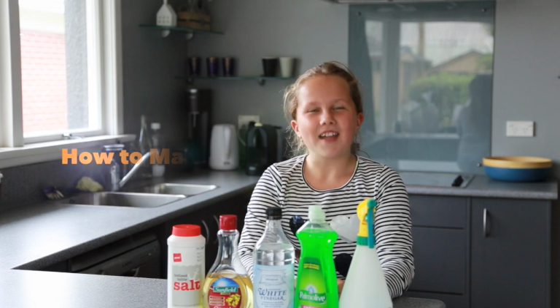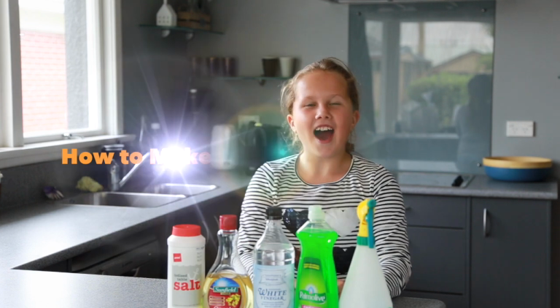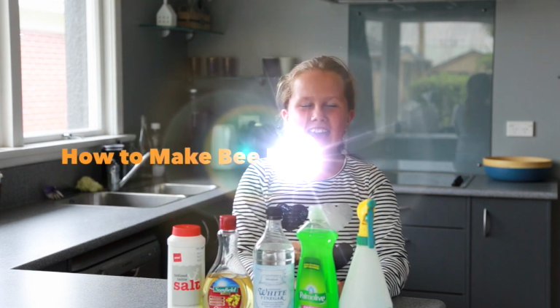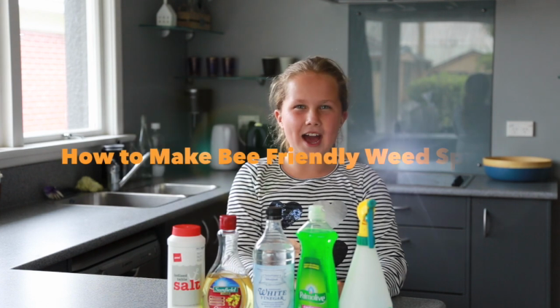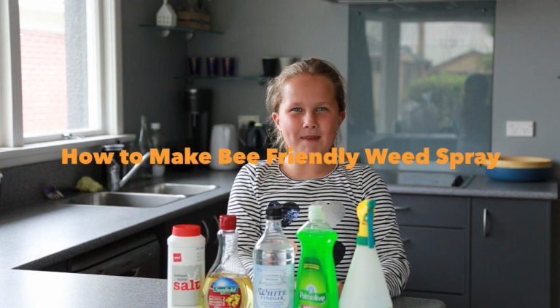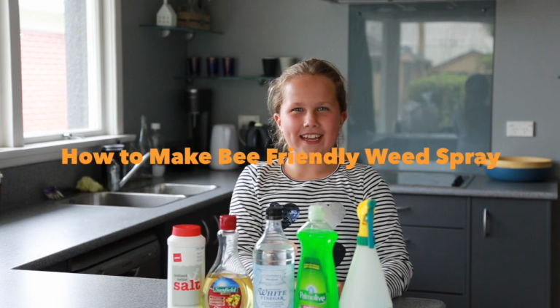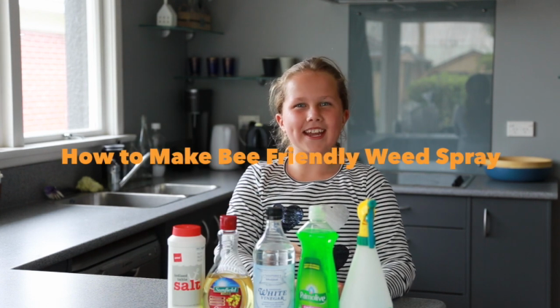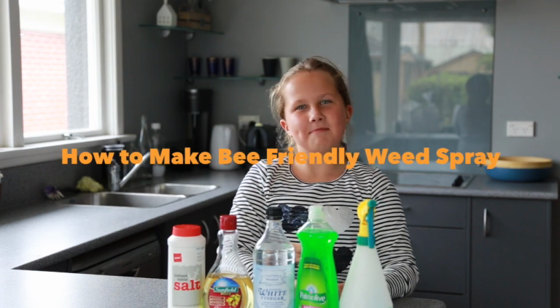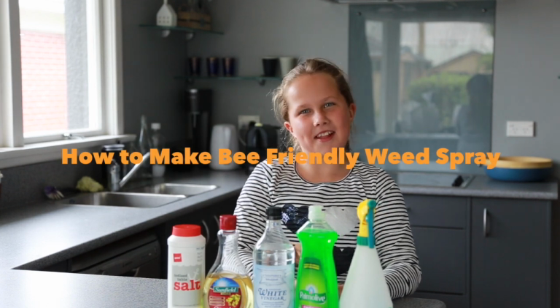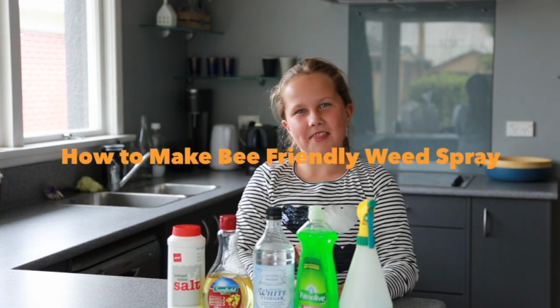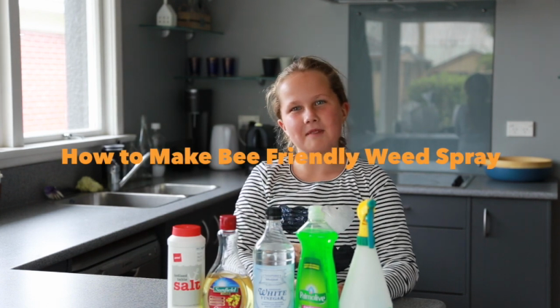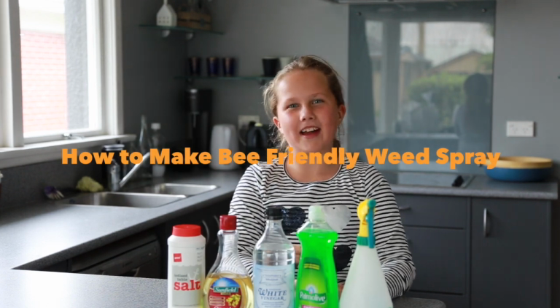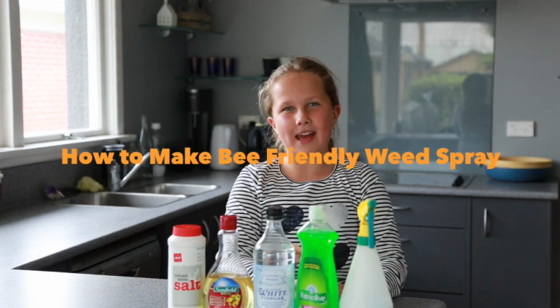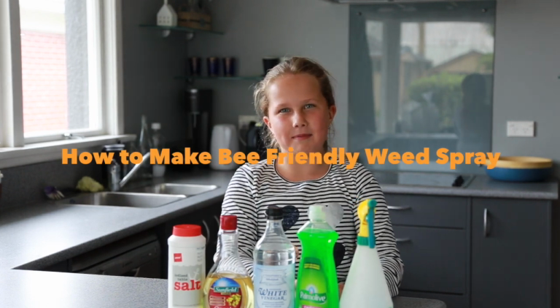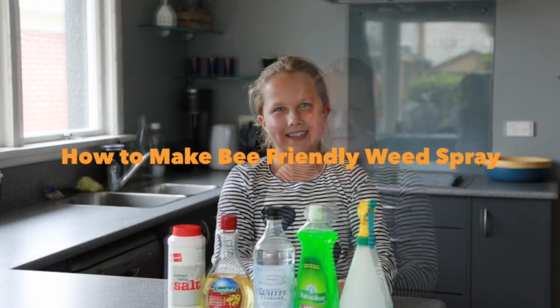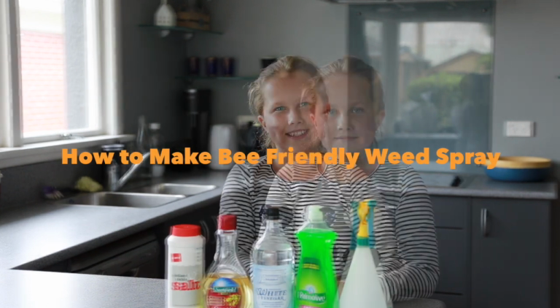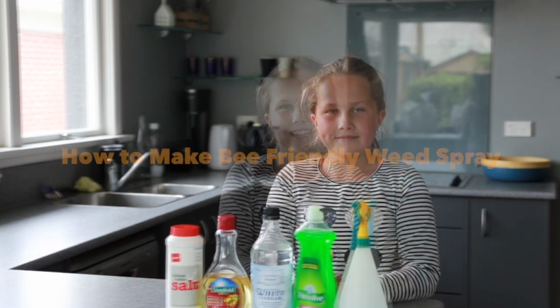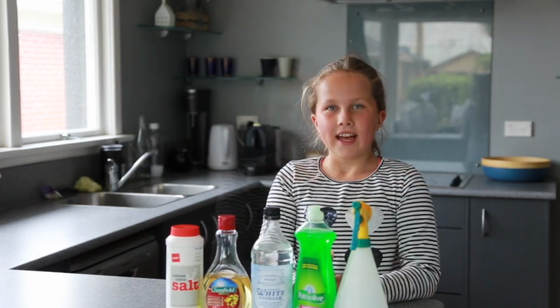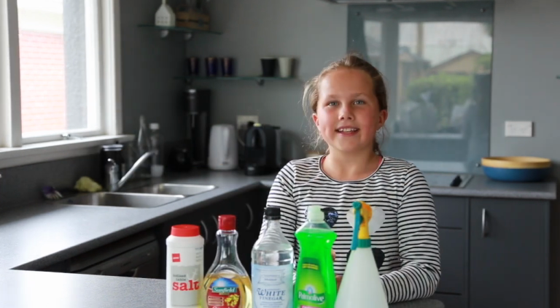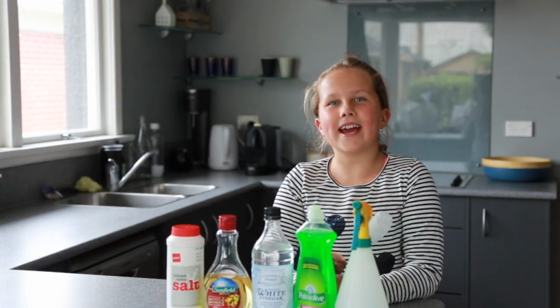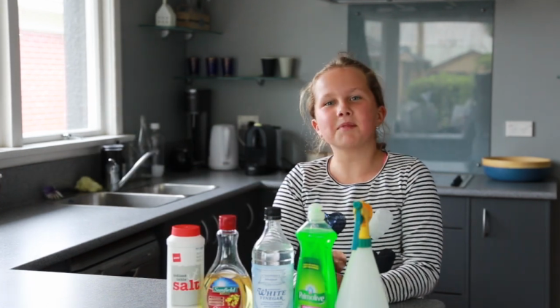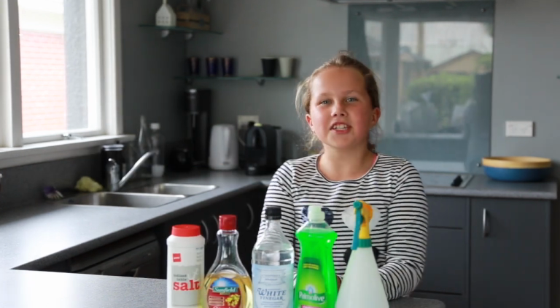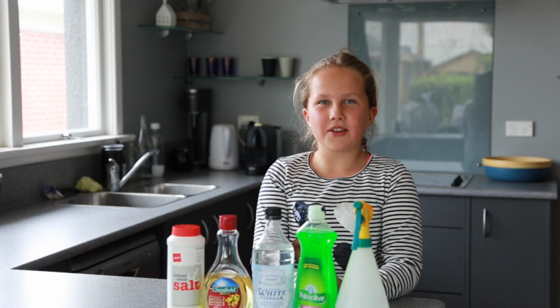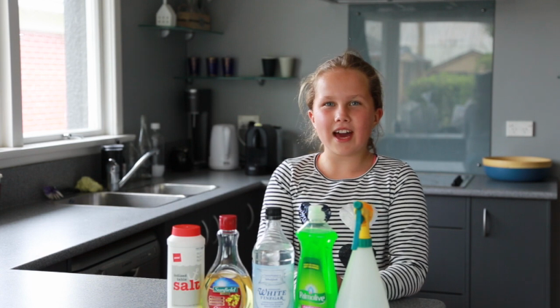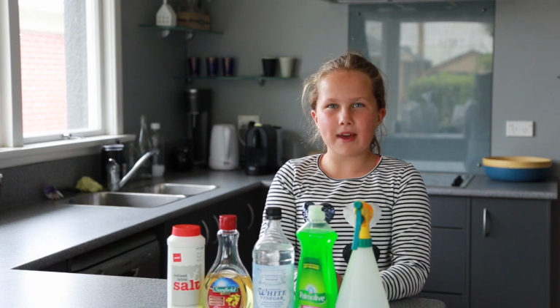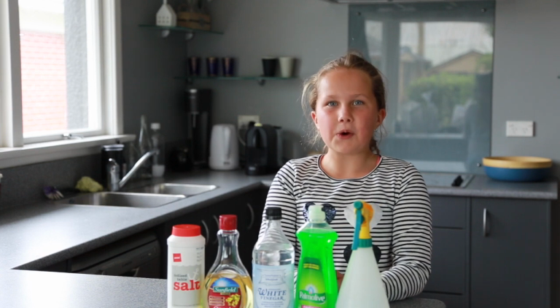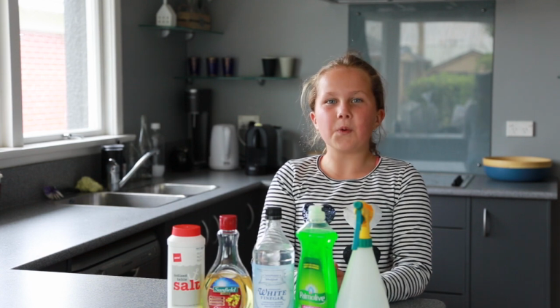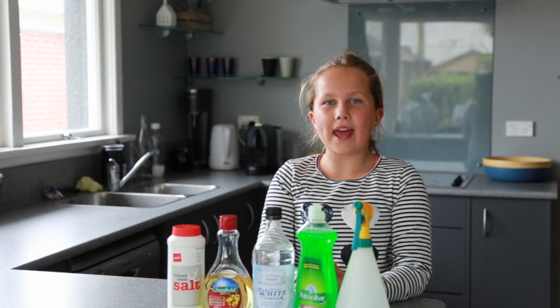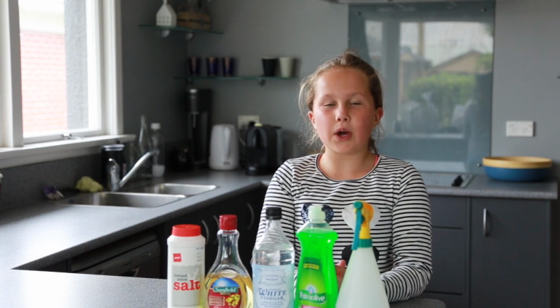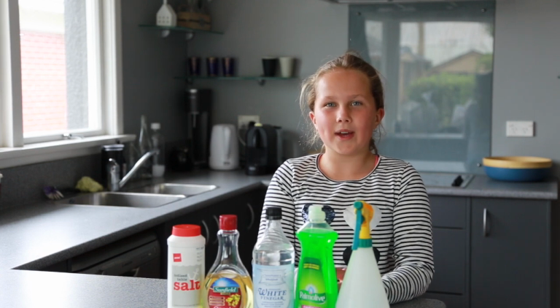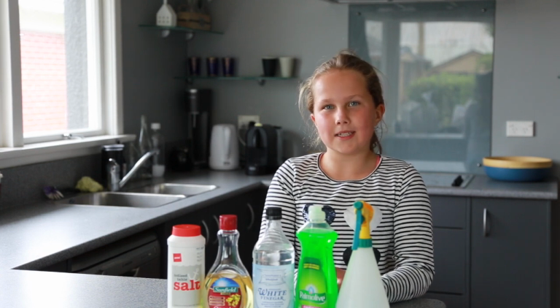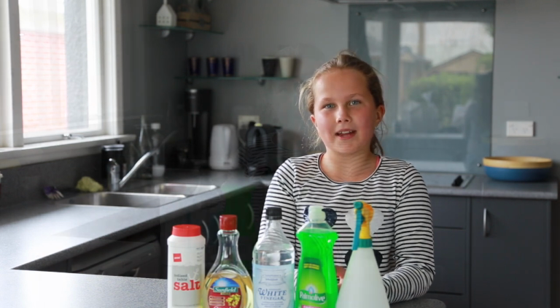Hi, I'm Maddie and I'm one of the three Makarewa bees. Today I'm going to show you how to make organic weed spray.